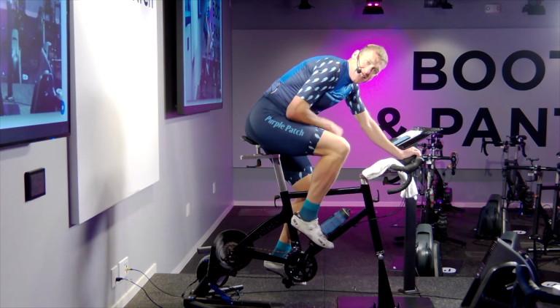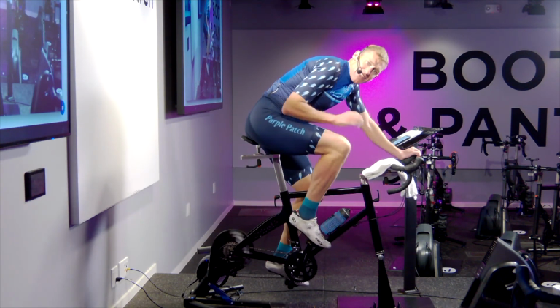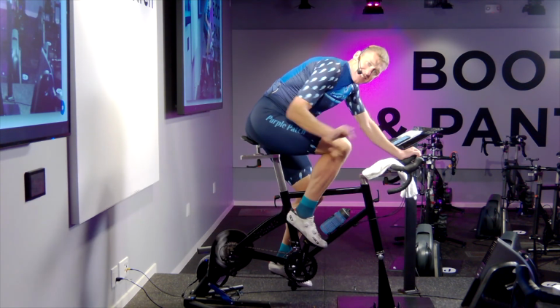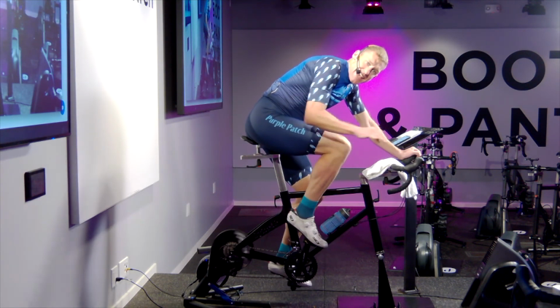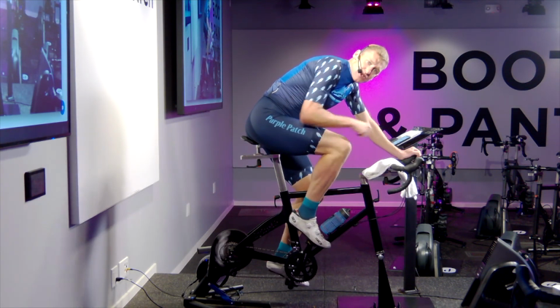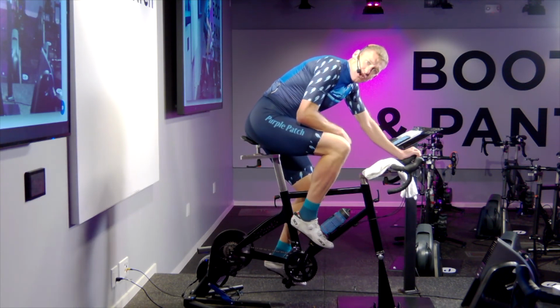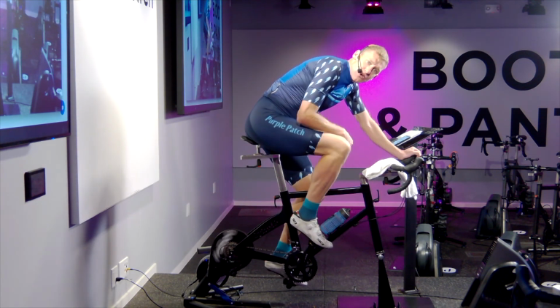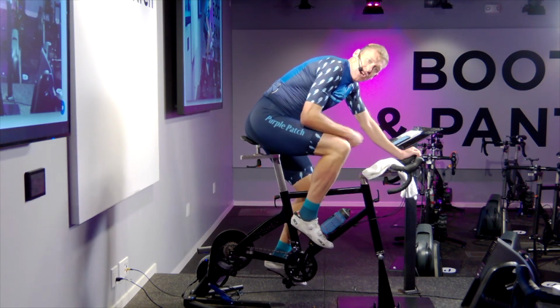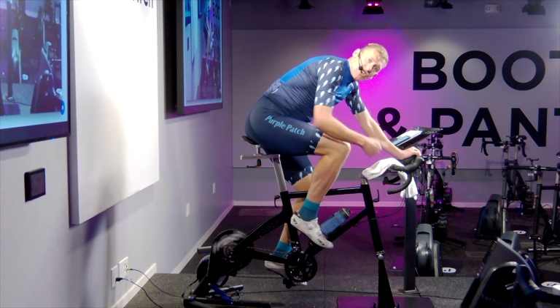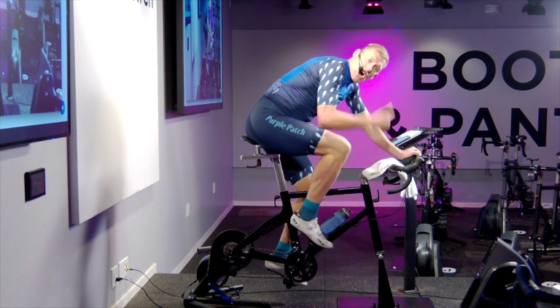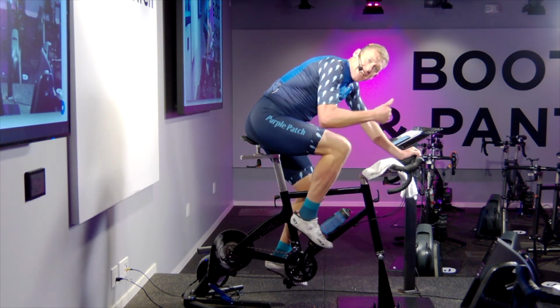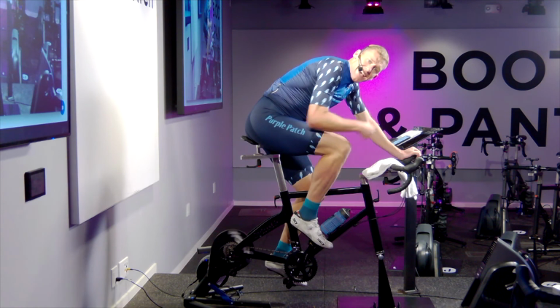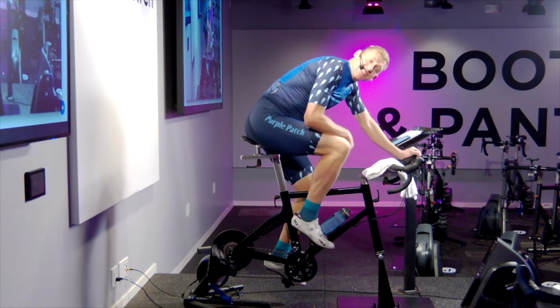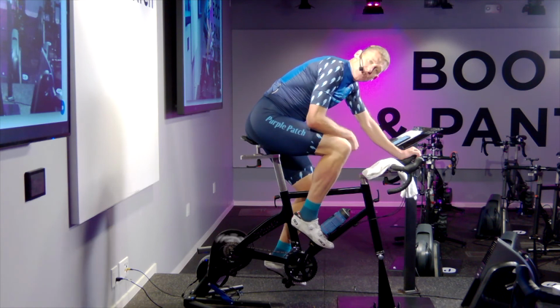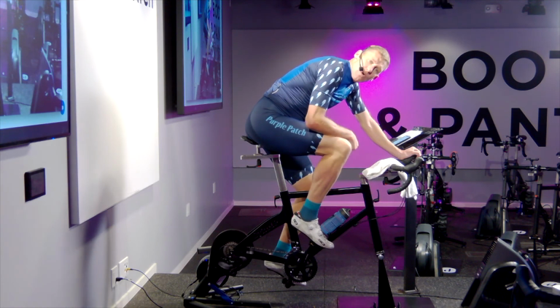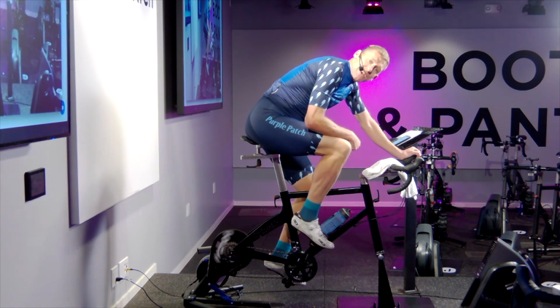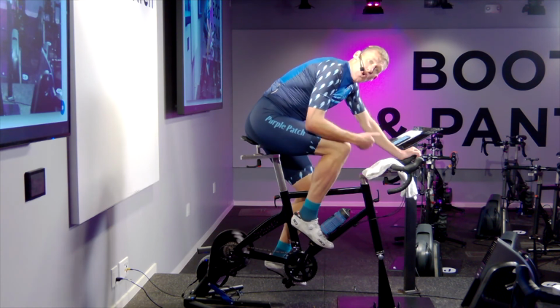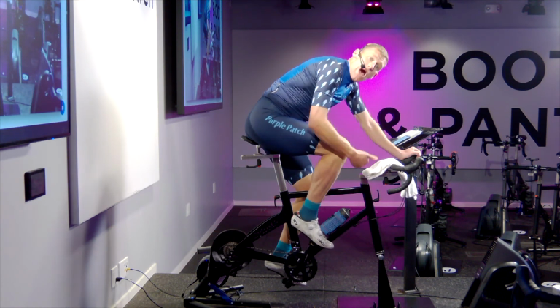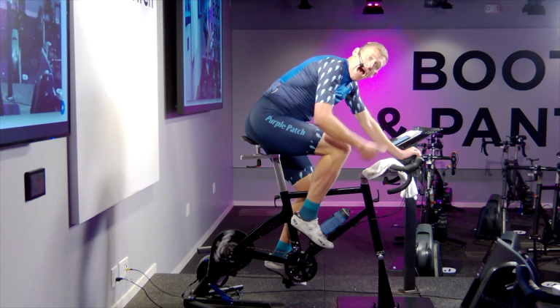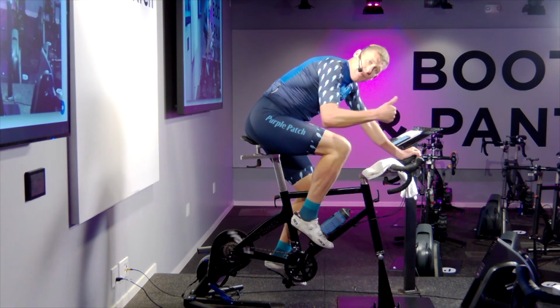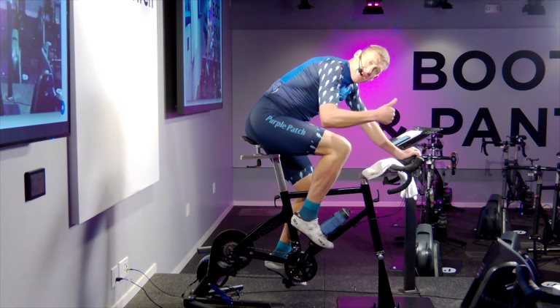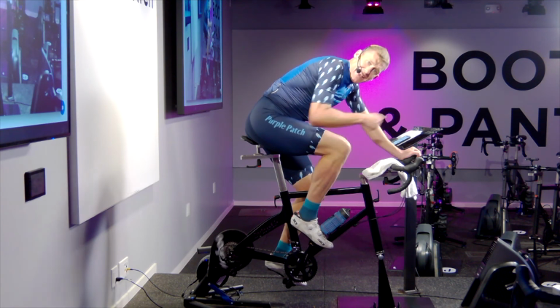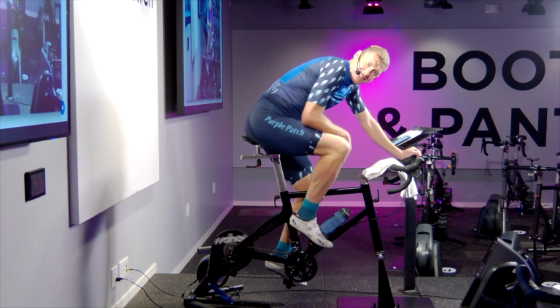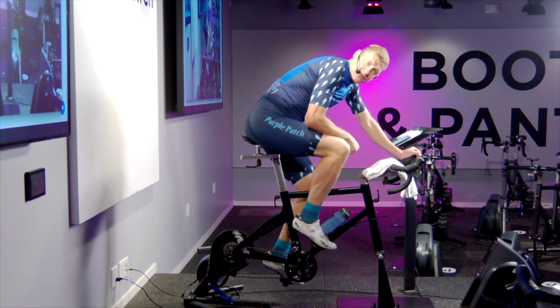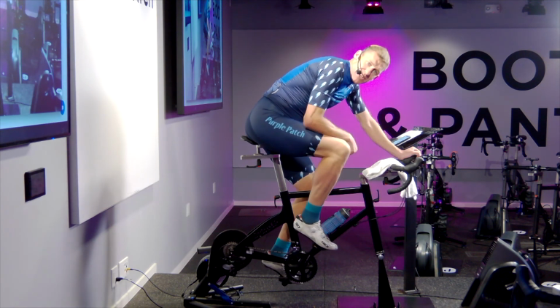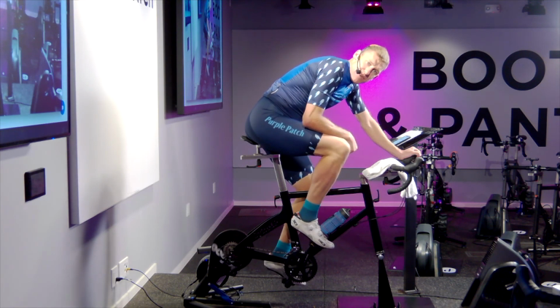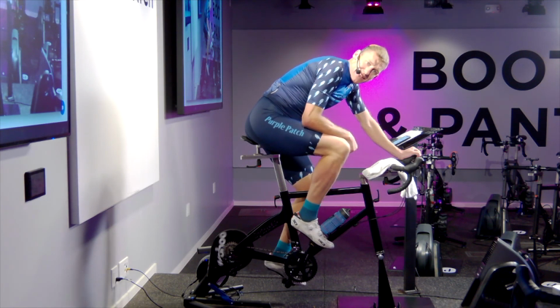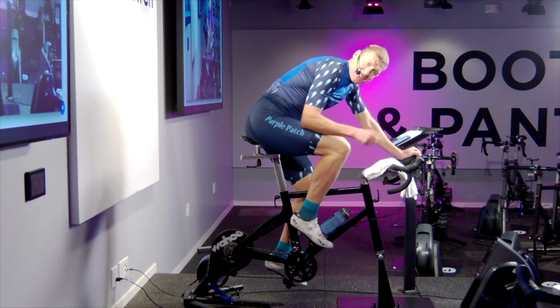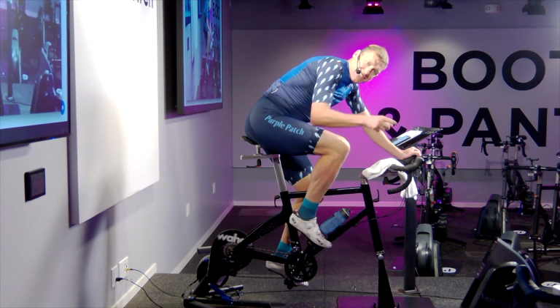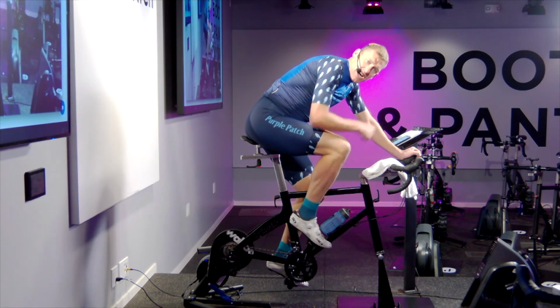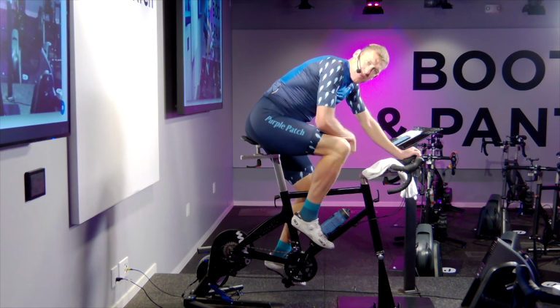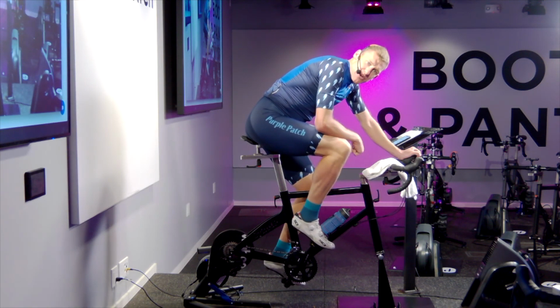That's the how-to on high cadence, or what we call upper end of range pedaling. I hope it helps.